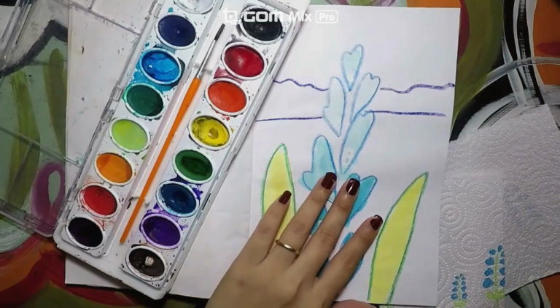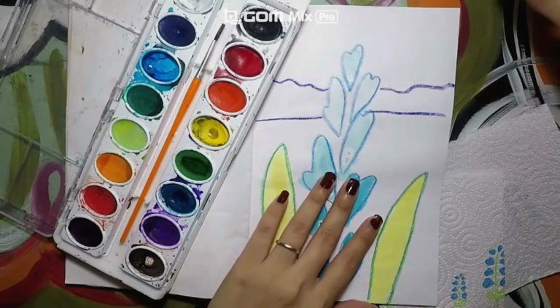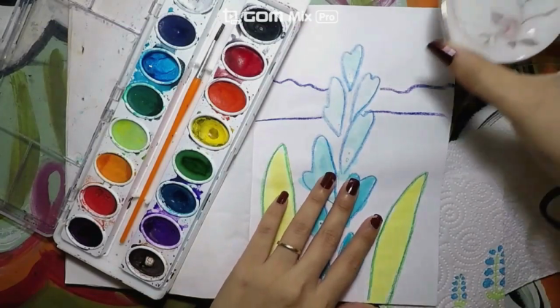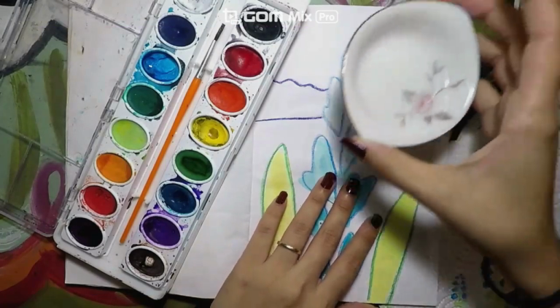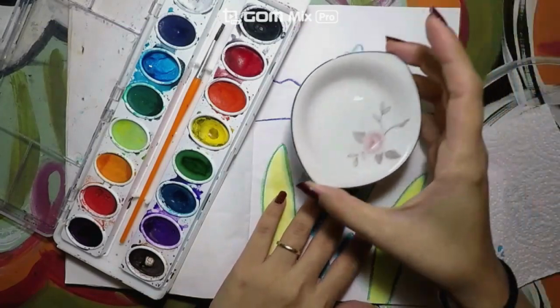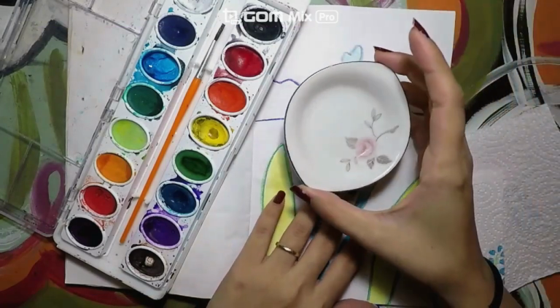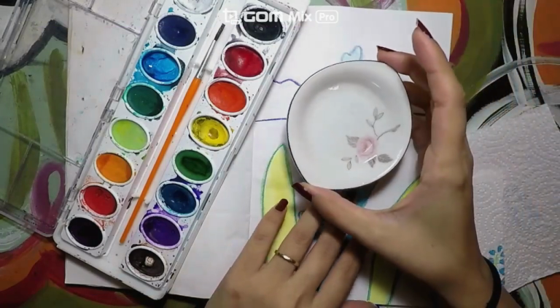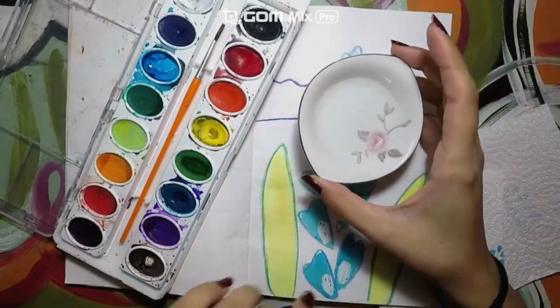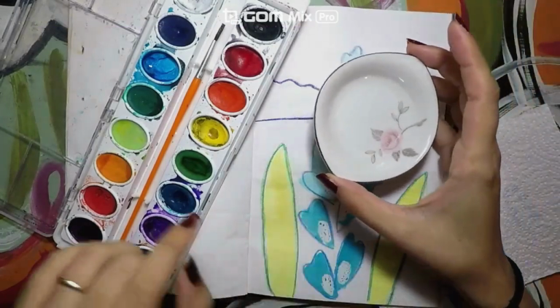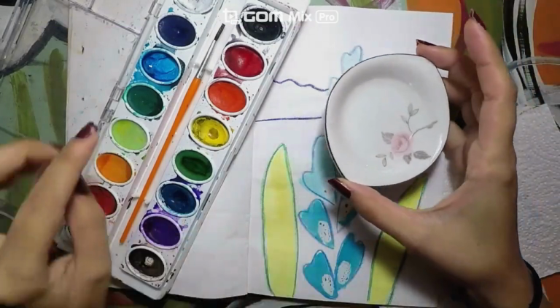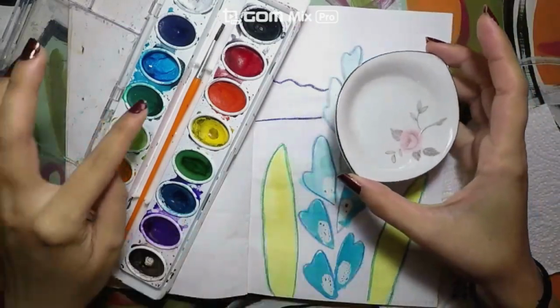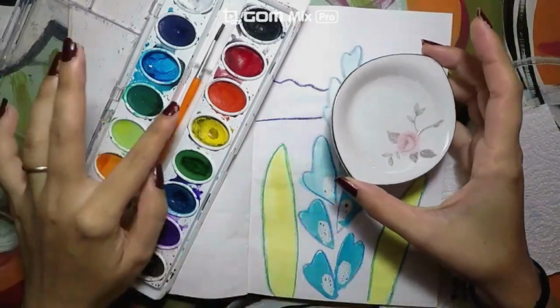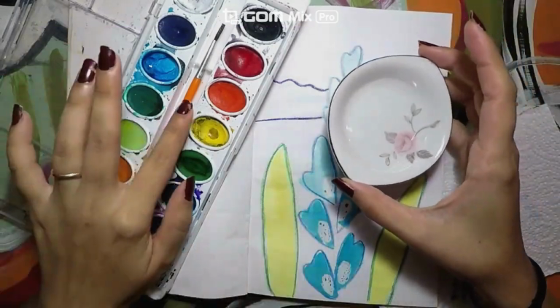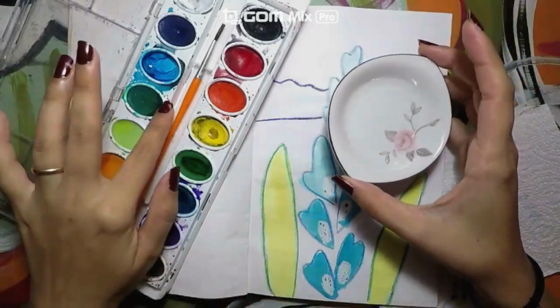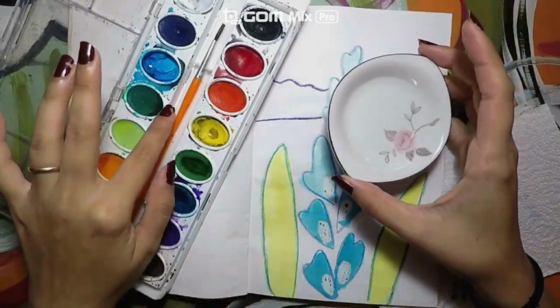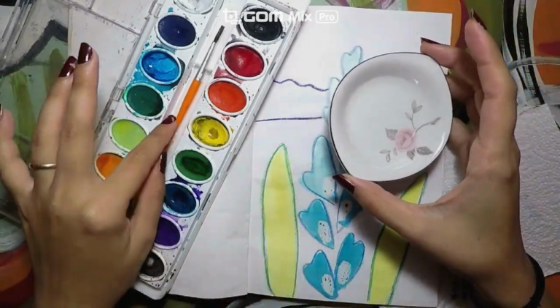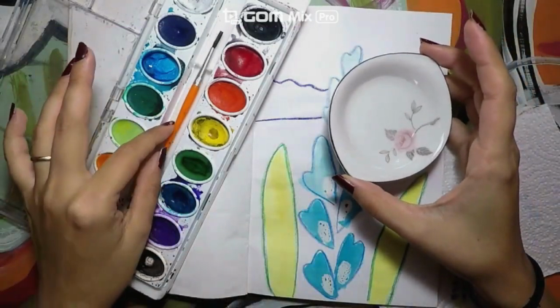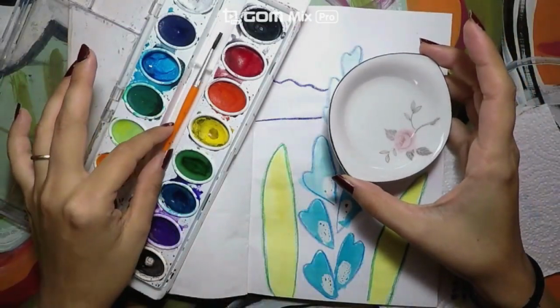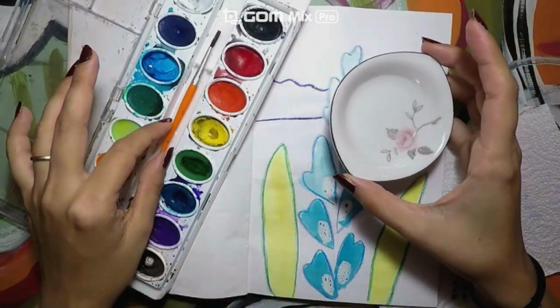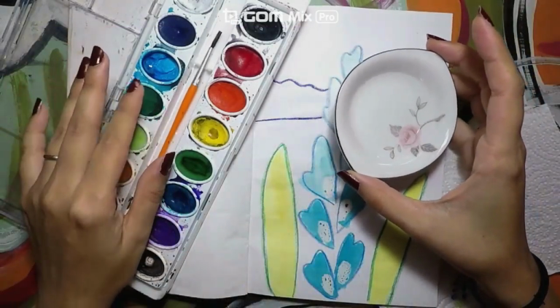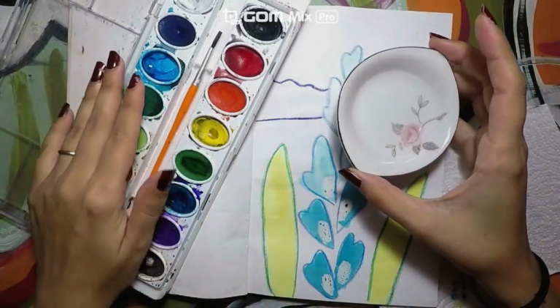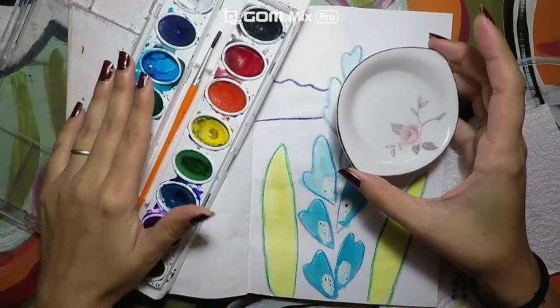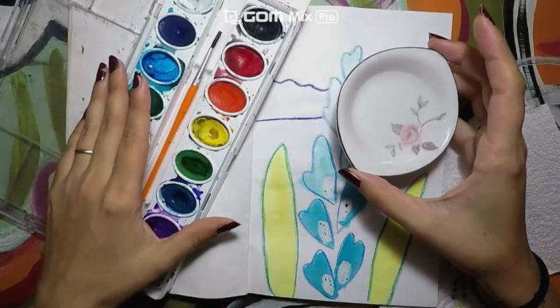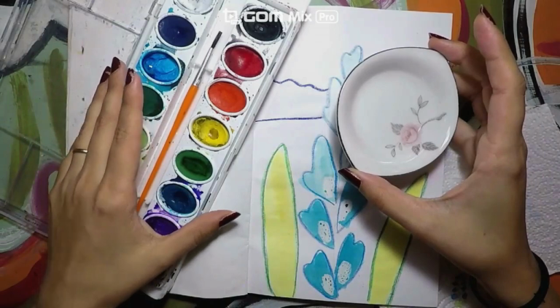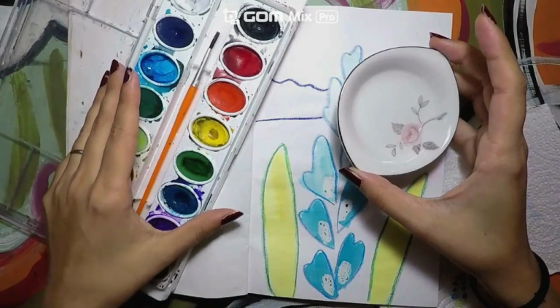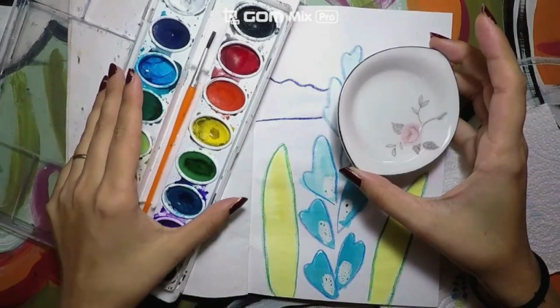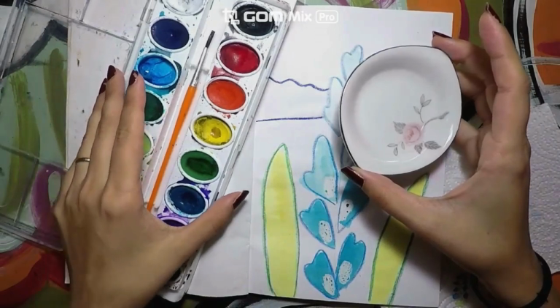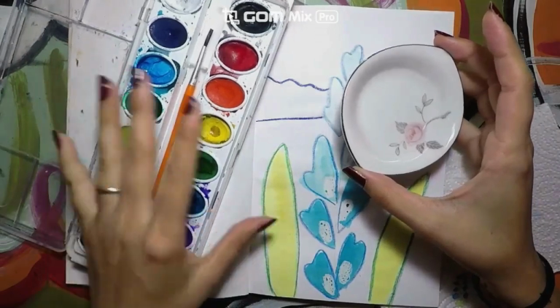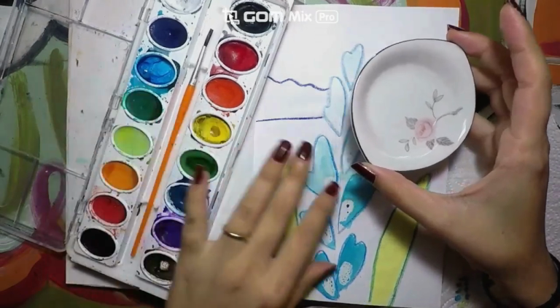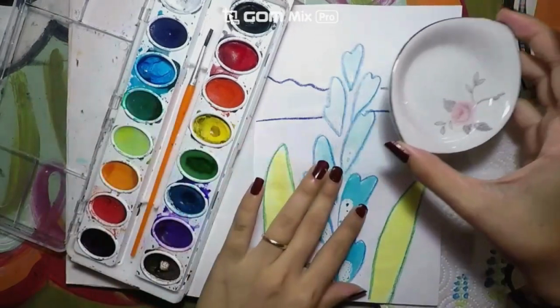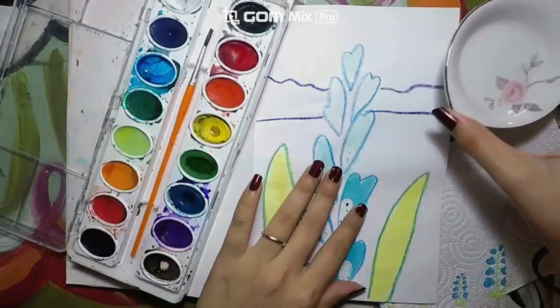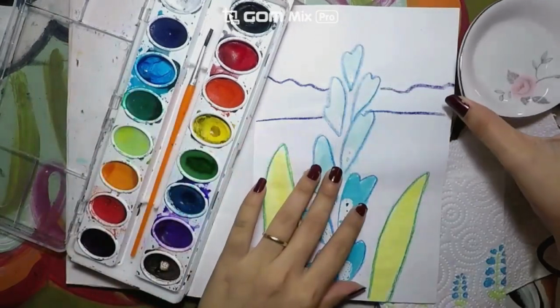You will need water, your paintbrush, and your watercolors.